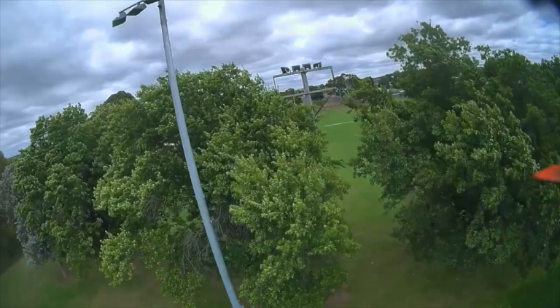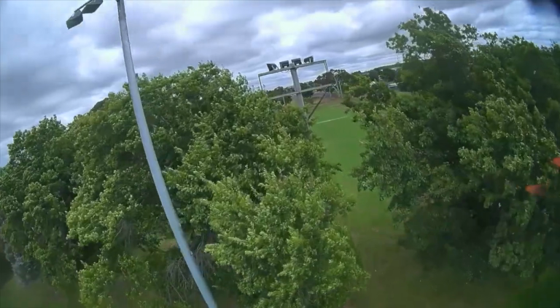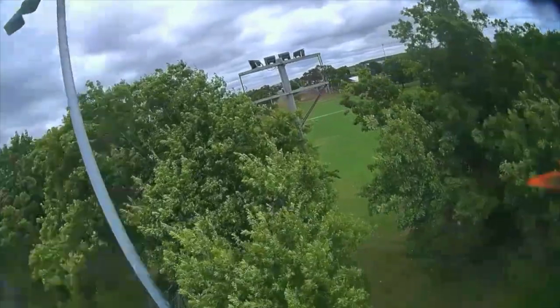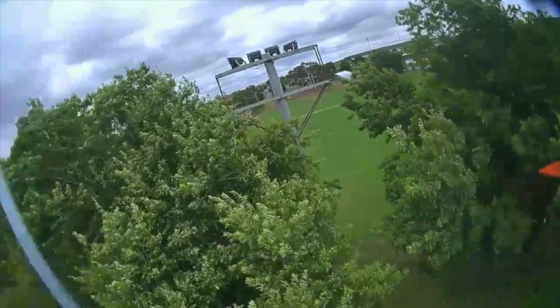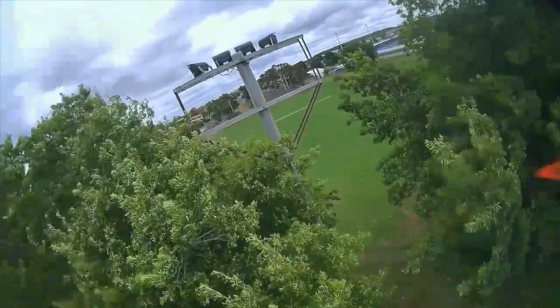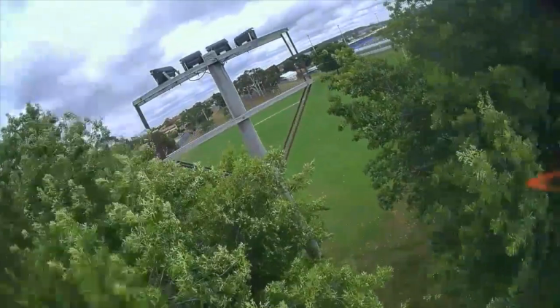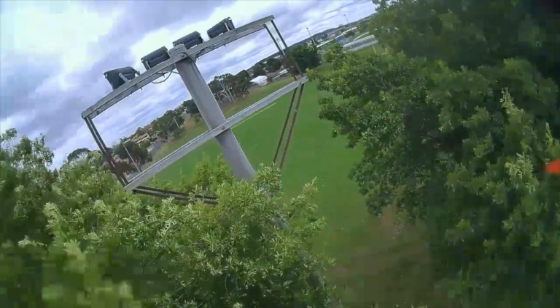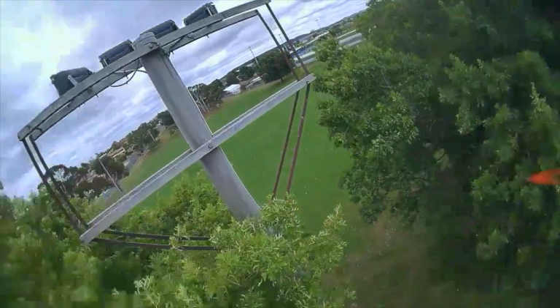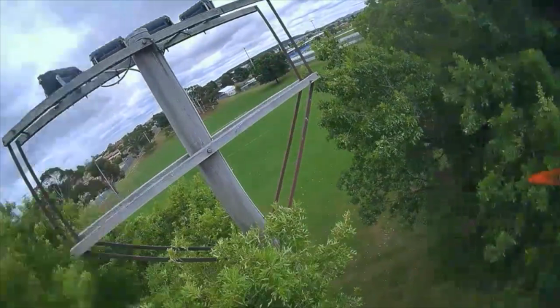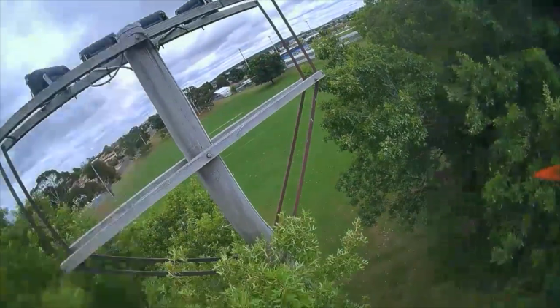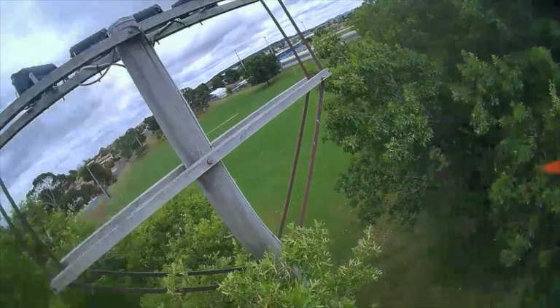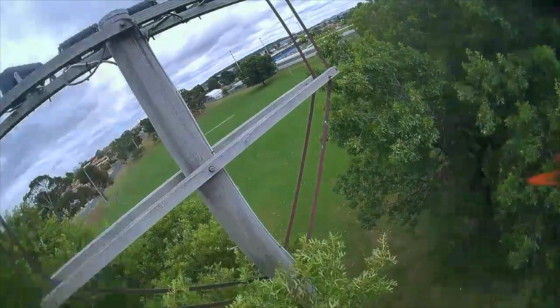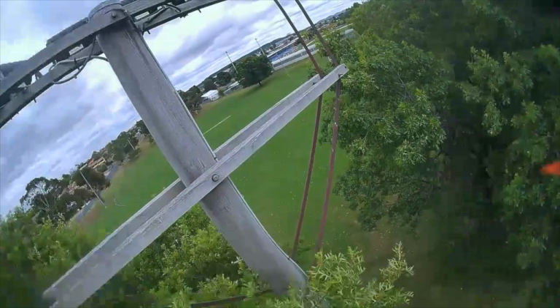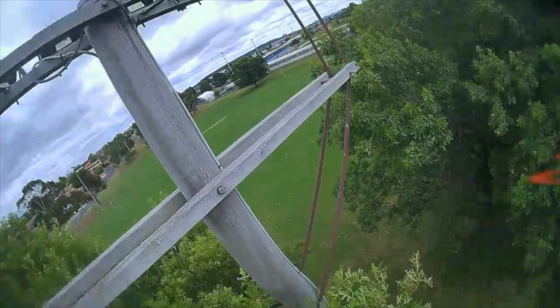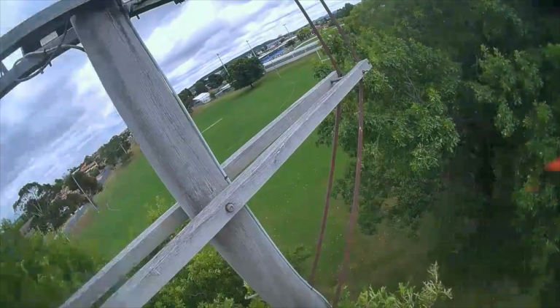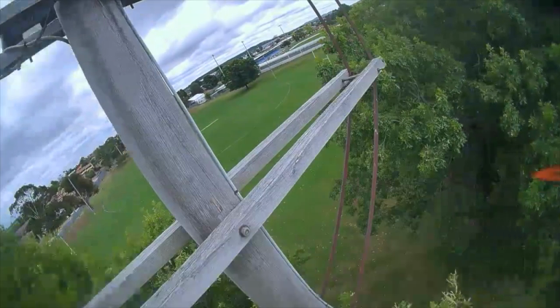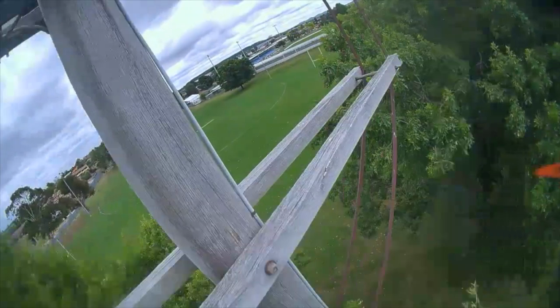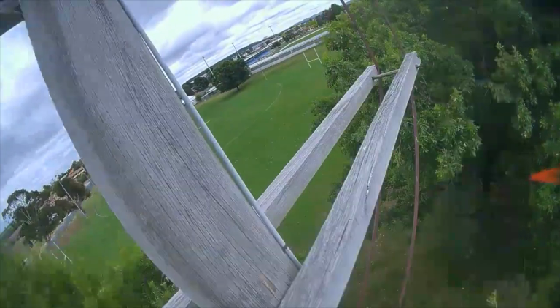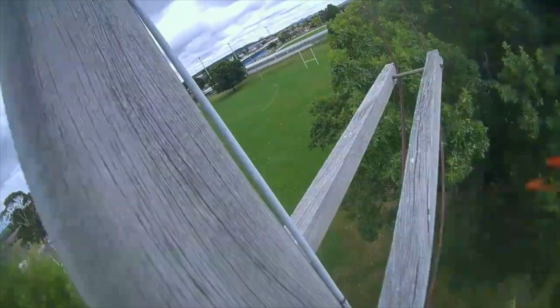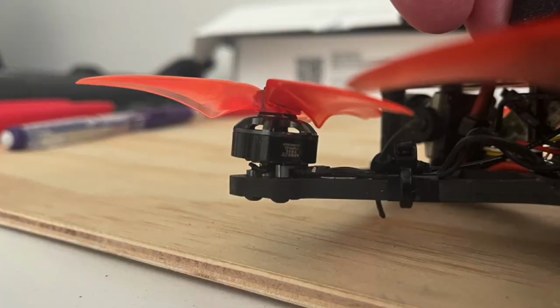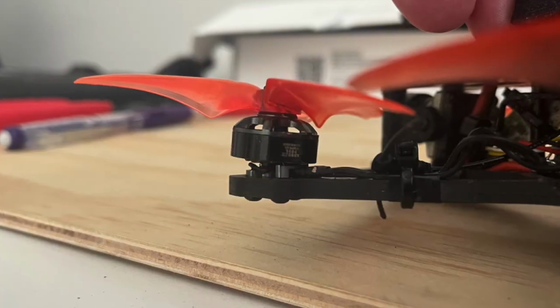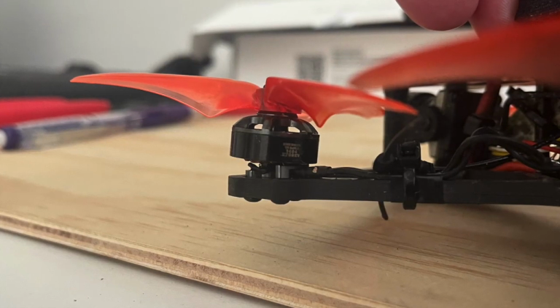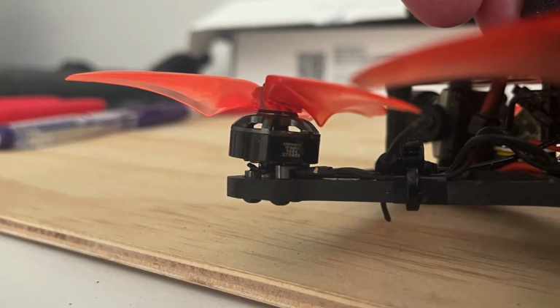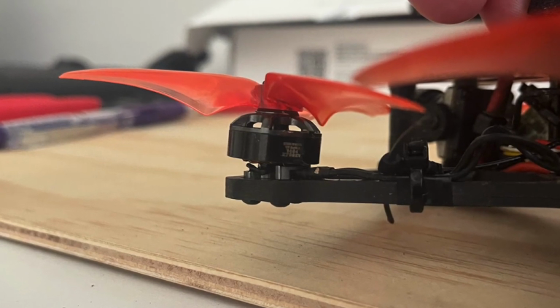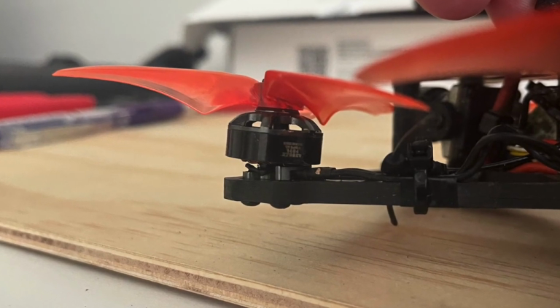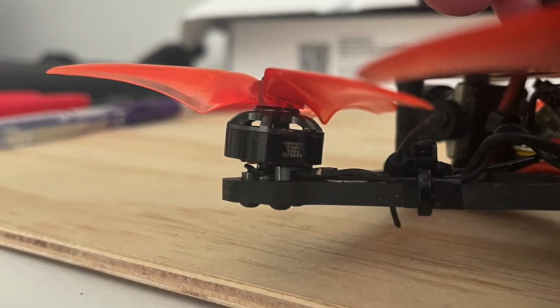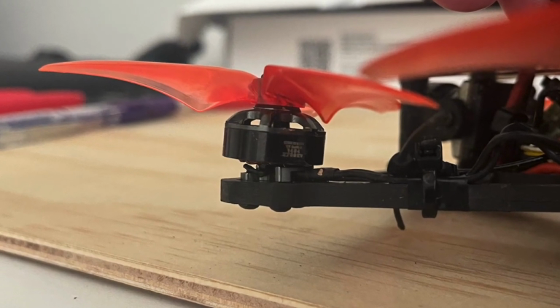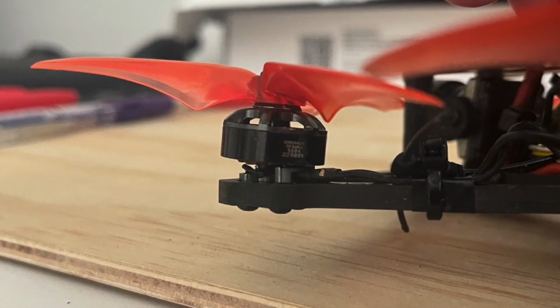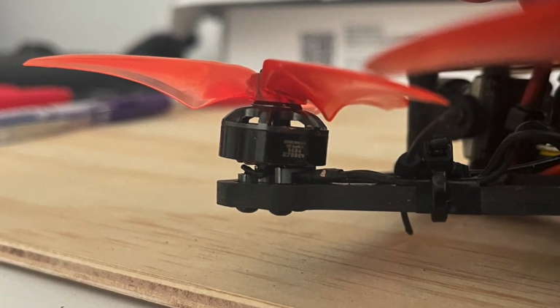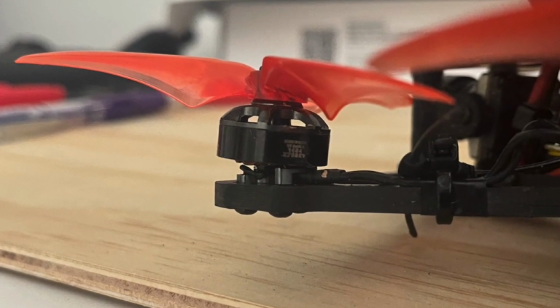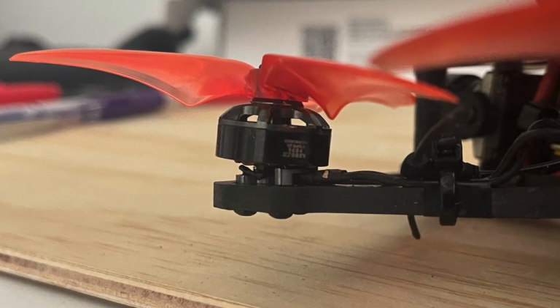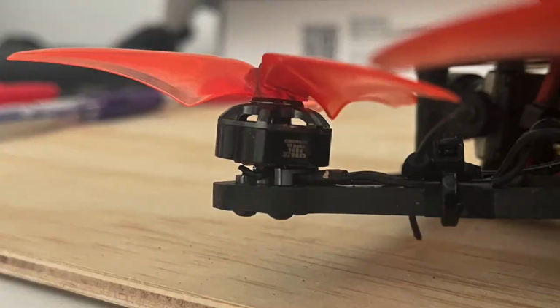All right, I'm flying. Let's hit that gap. Oh no! Don't you hate it when you bend a motor?